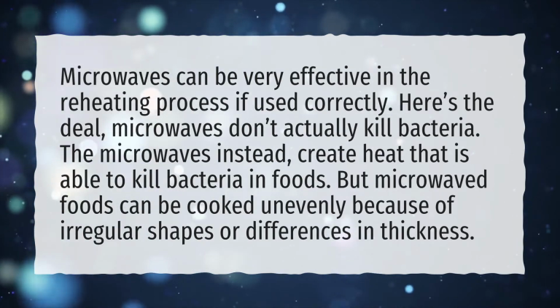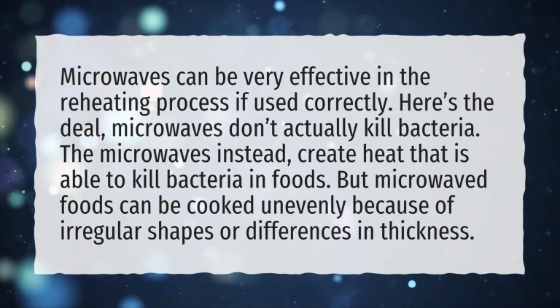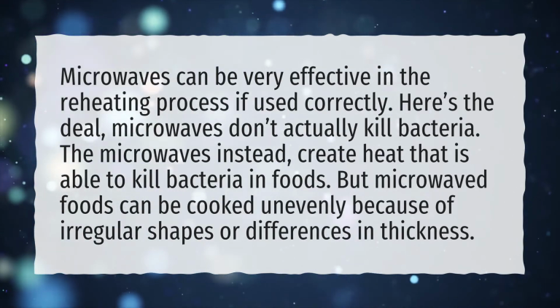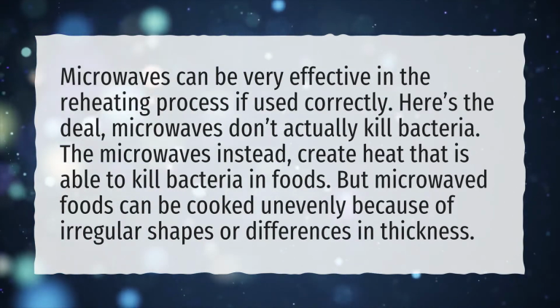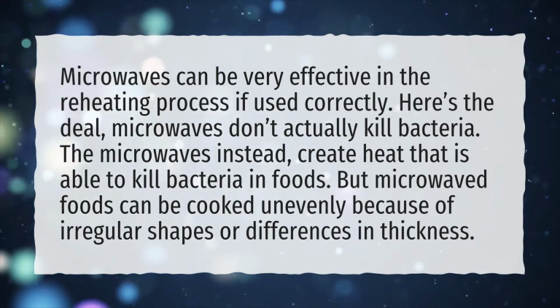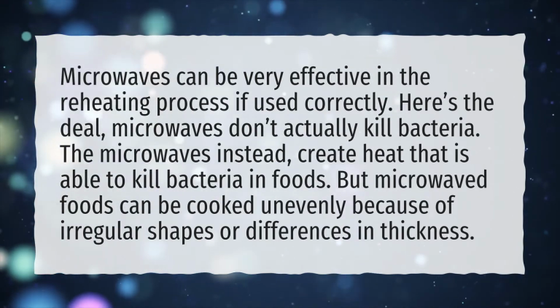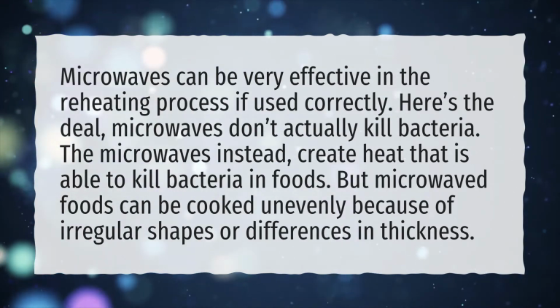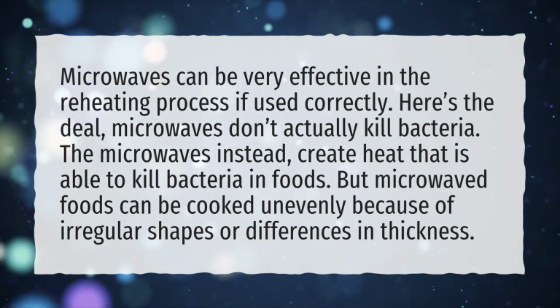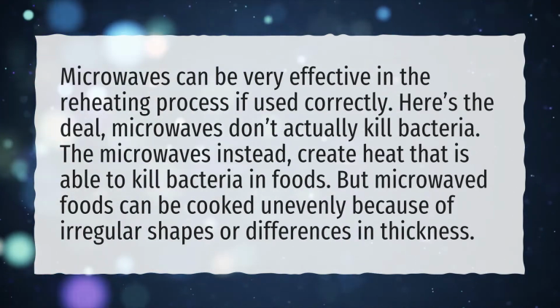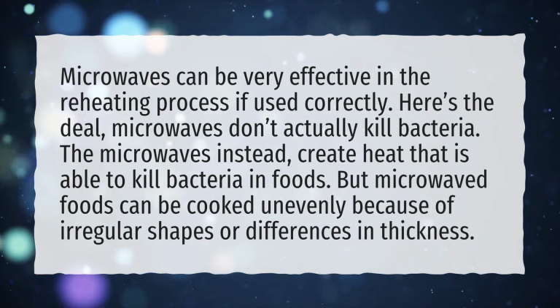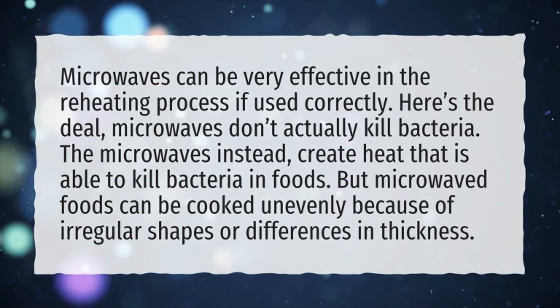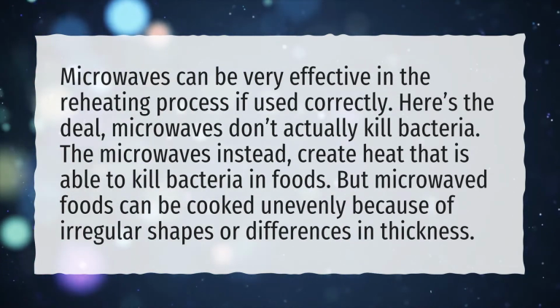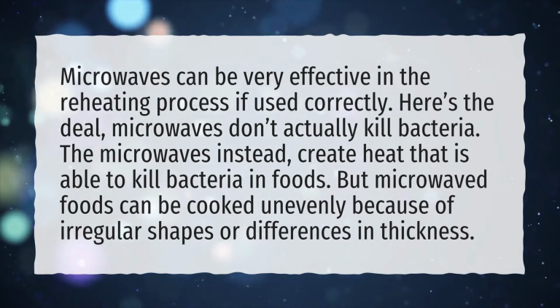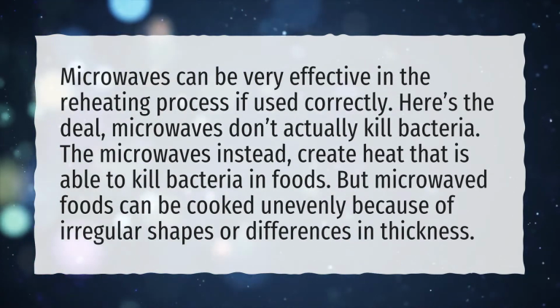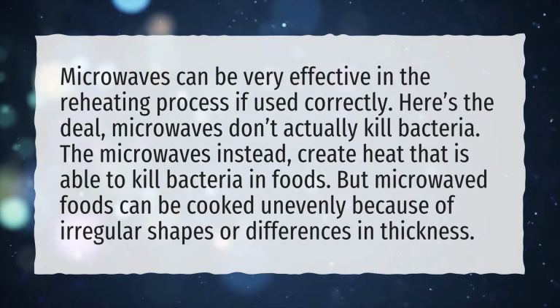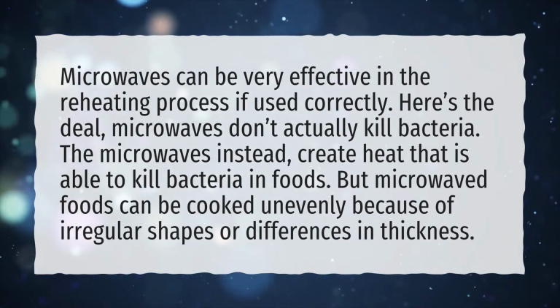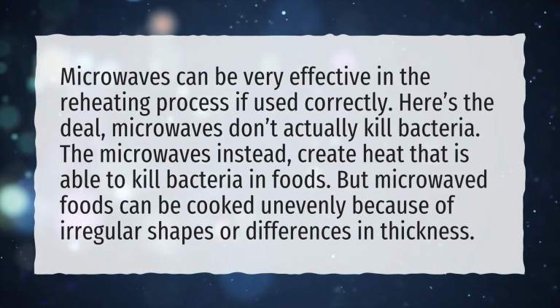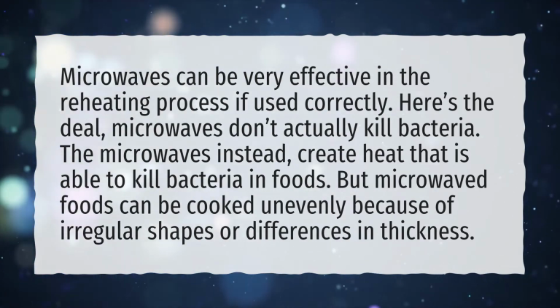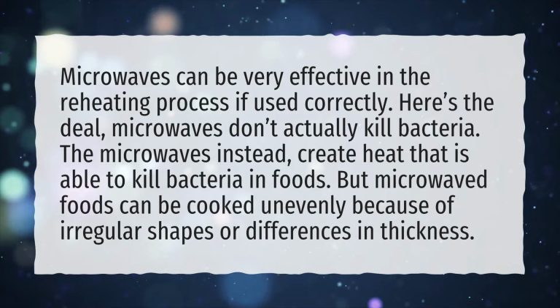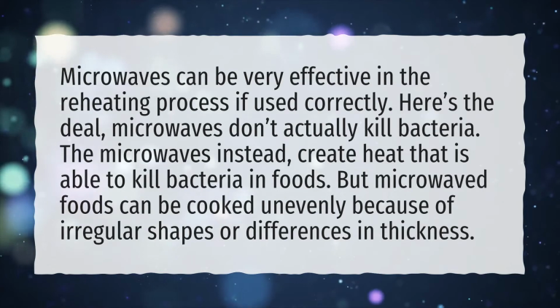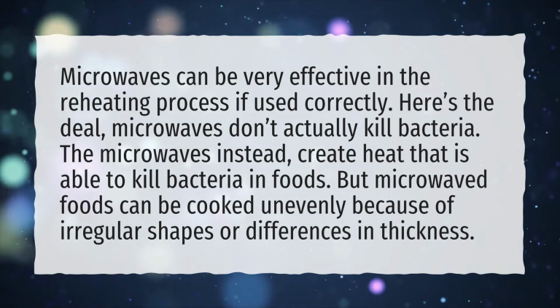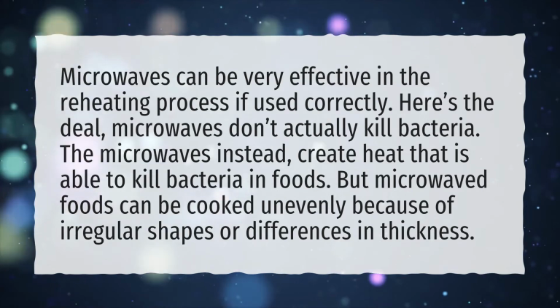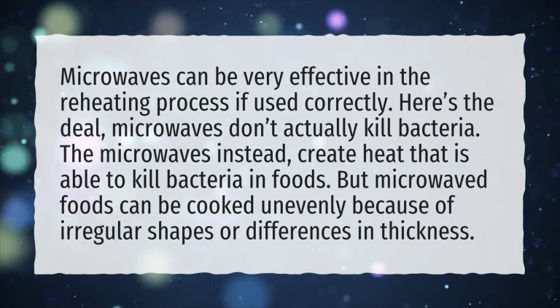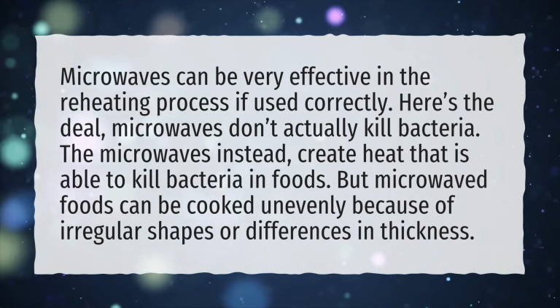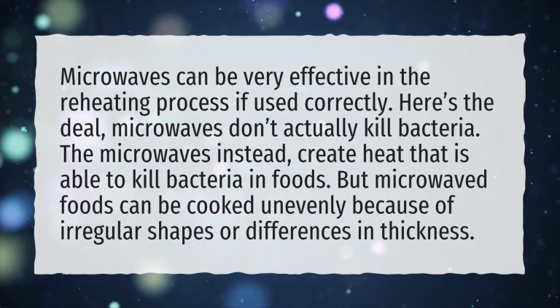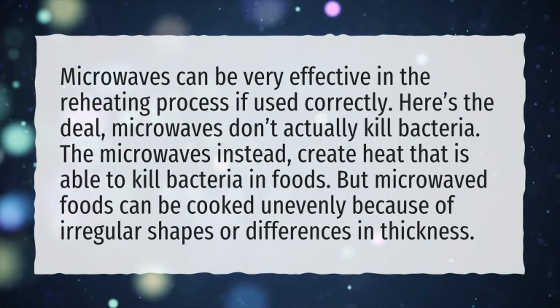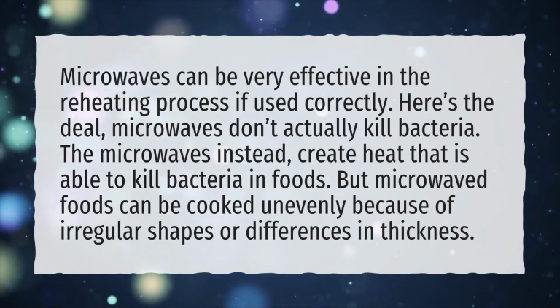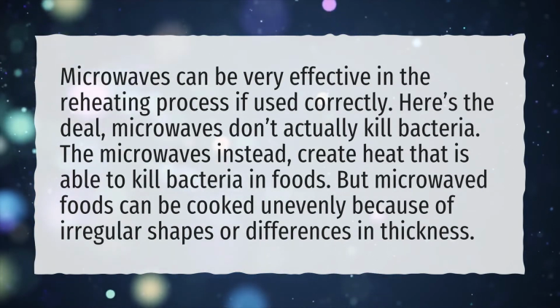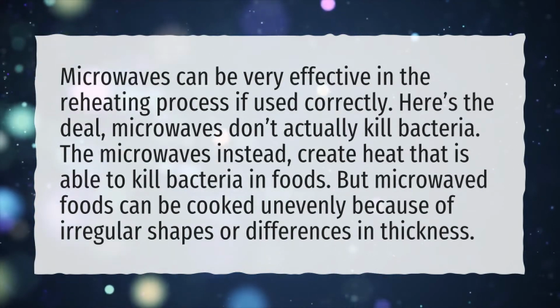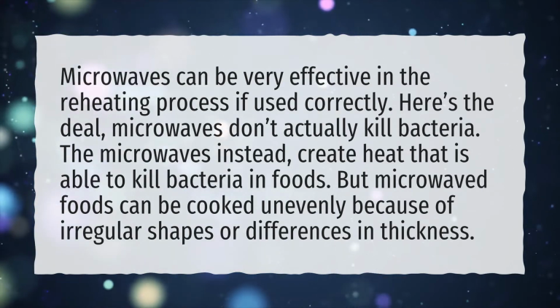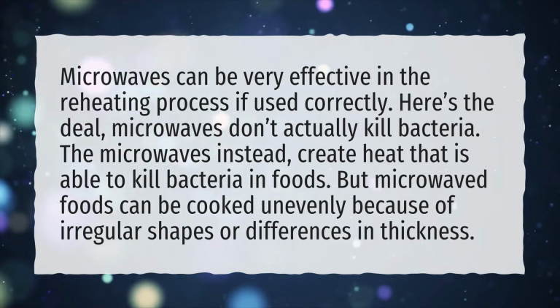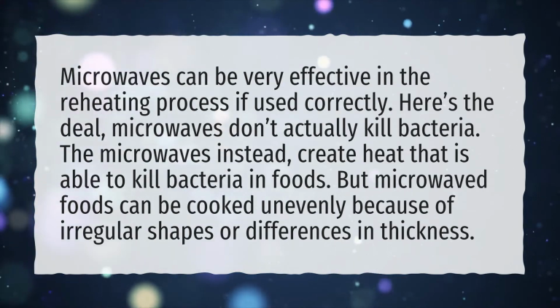But microwaved foods can be cooked unevenly because of irregular shapes or differences in thickness.